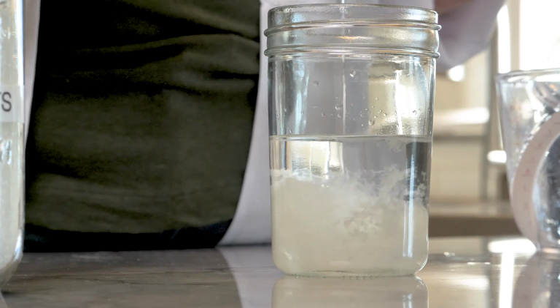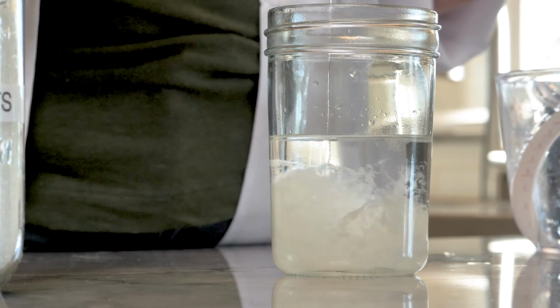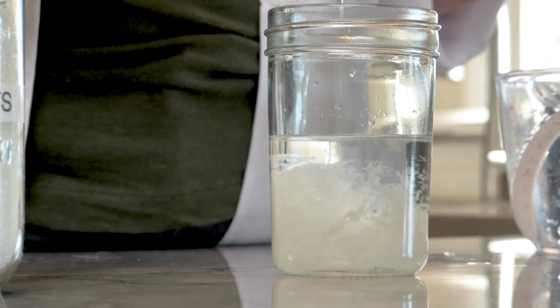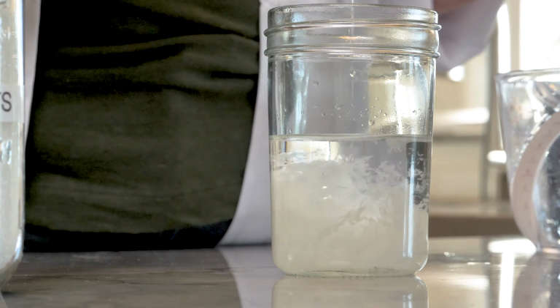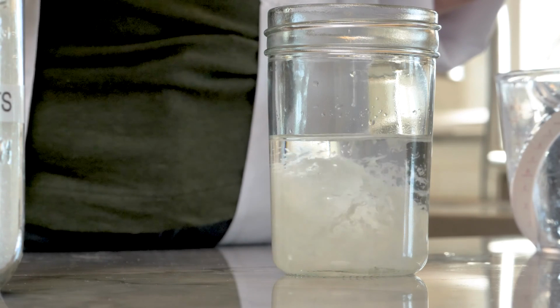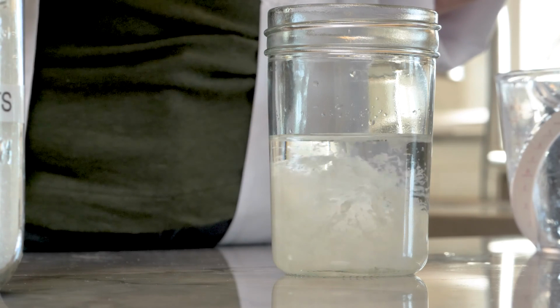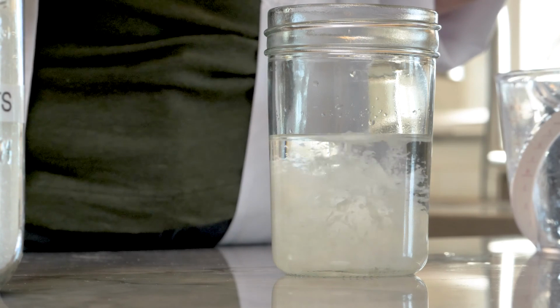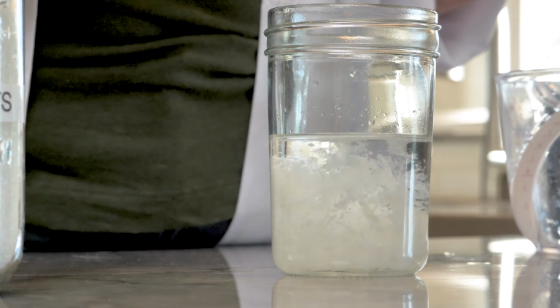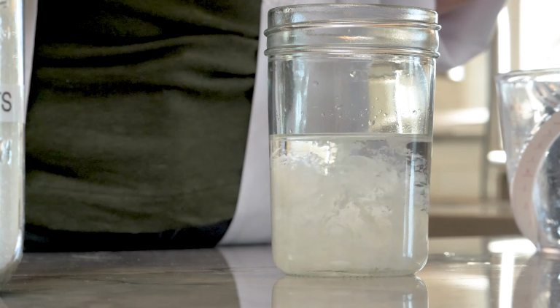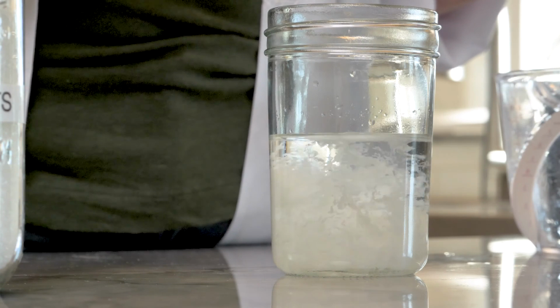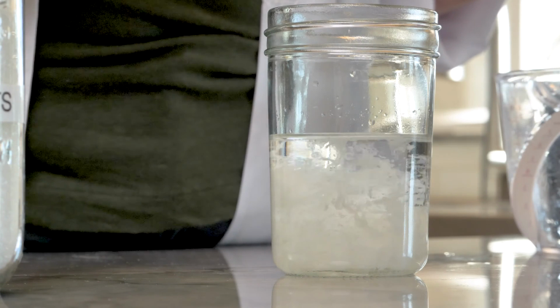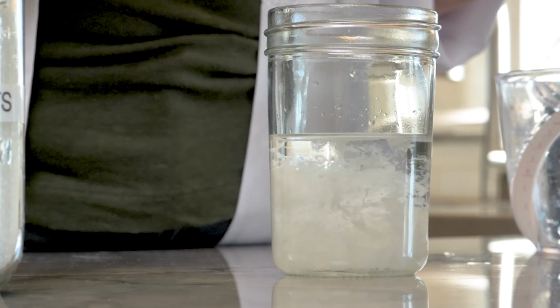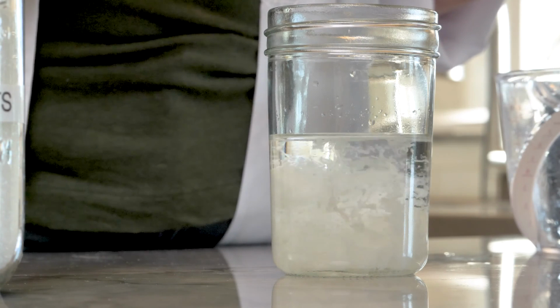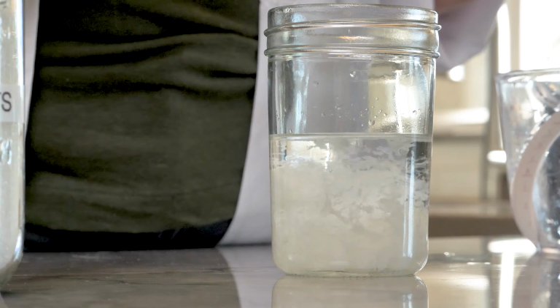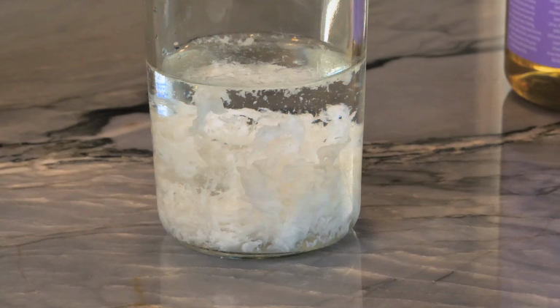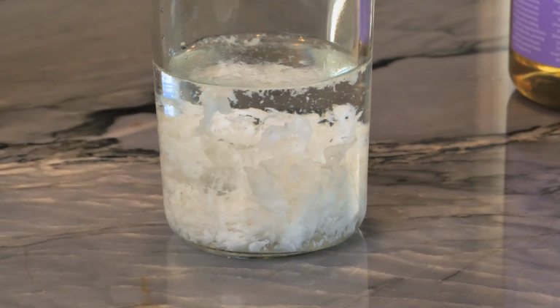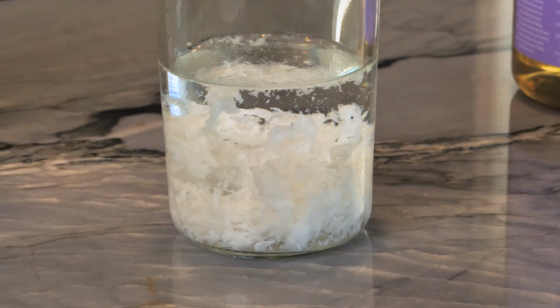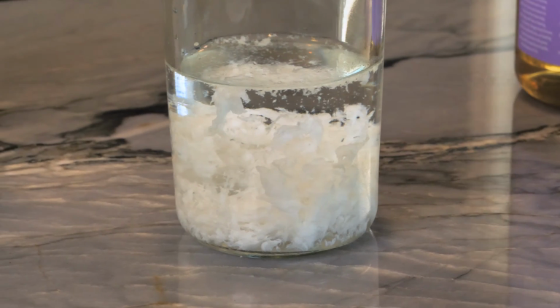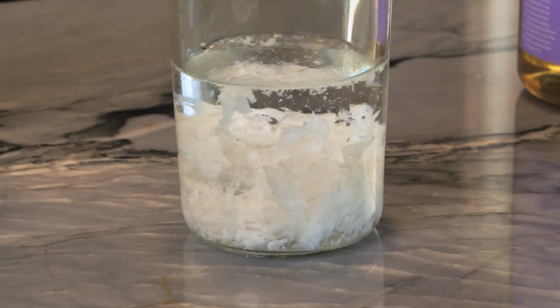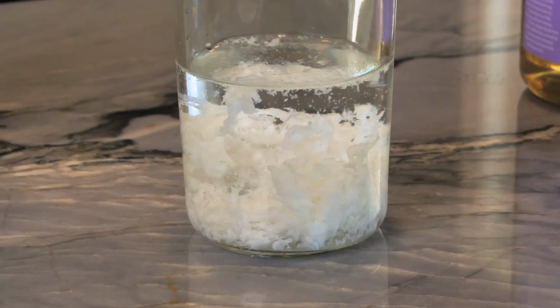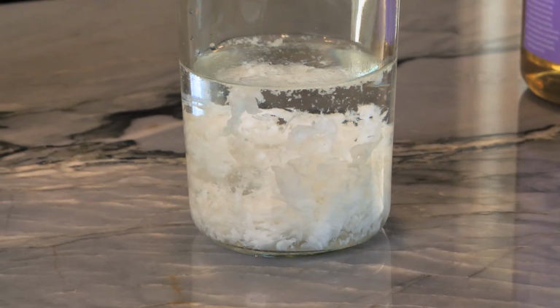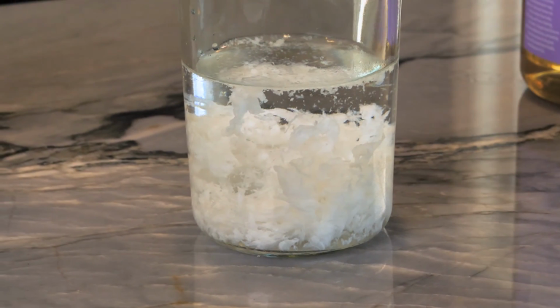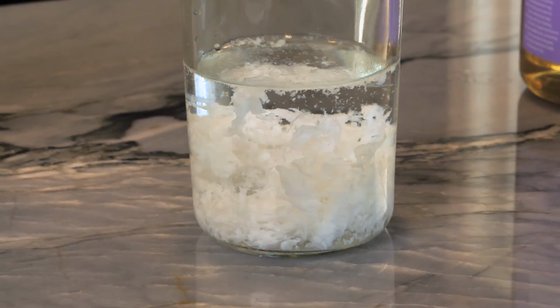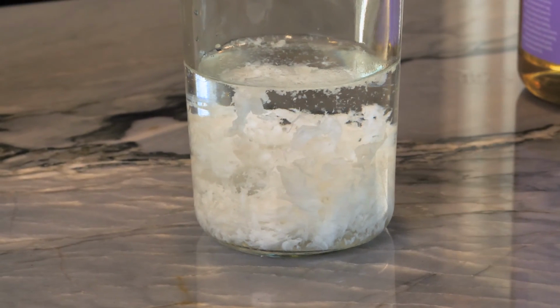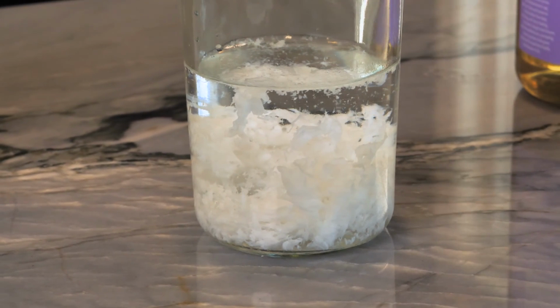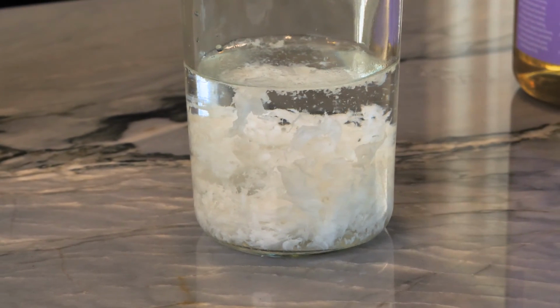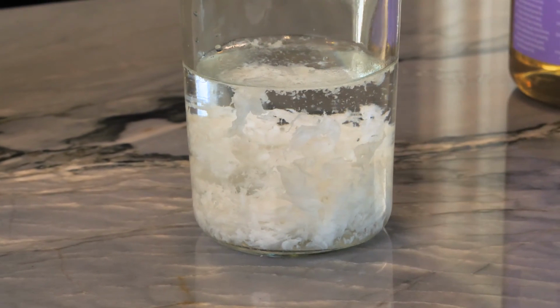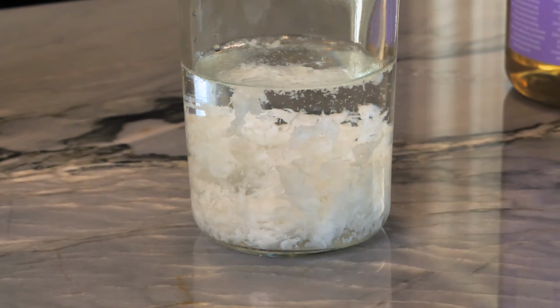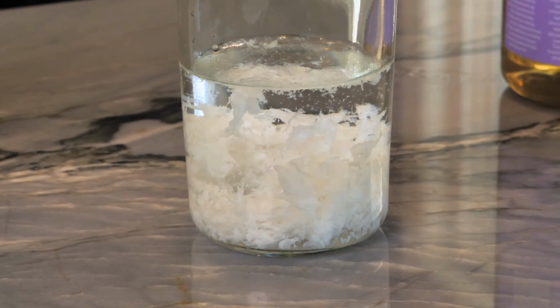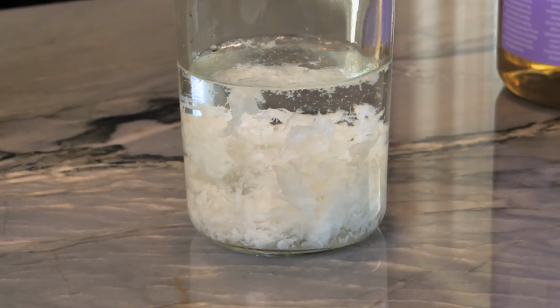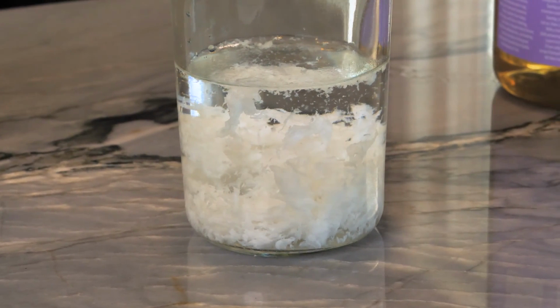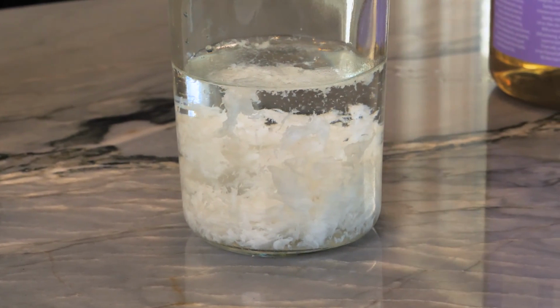Observe the soap instantly freeze, mid-swirl, like someone hit pause in an action sequence.